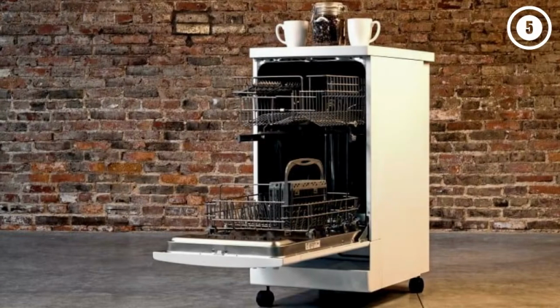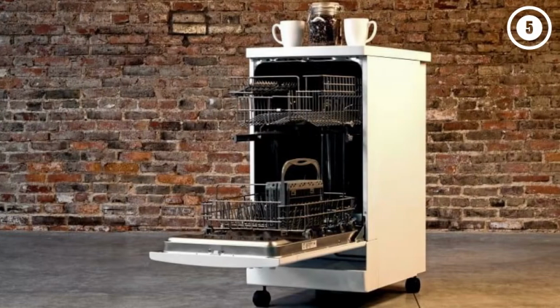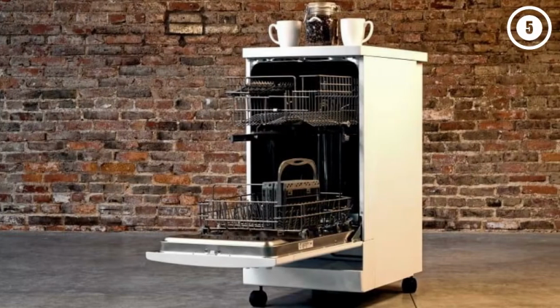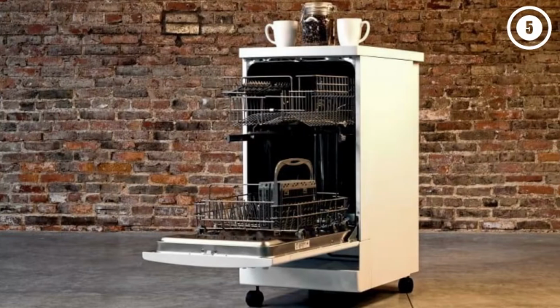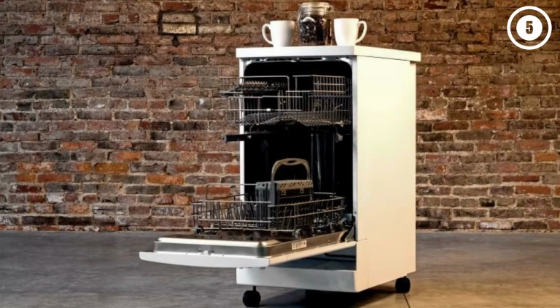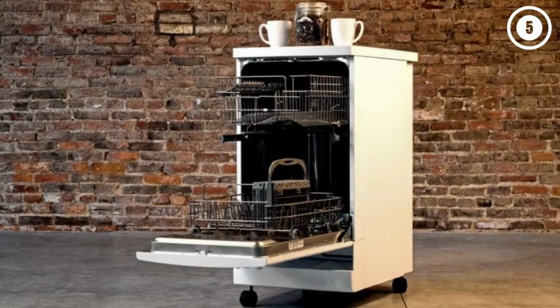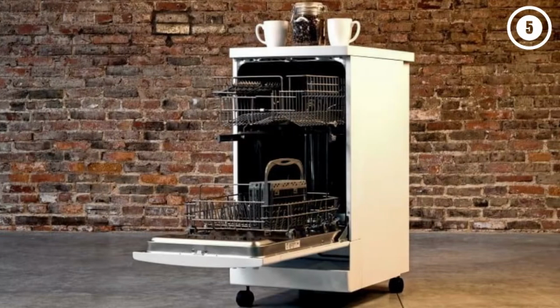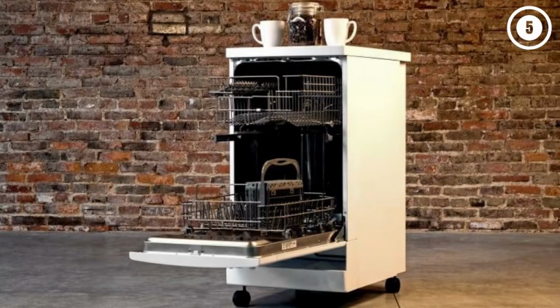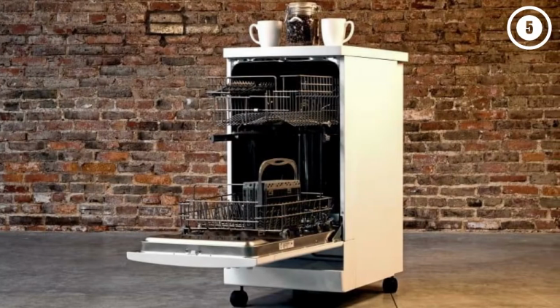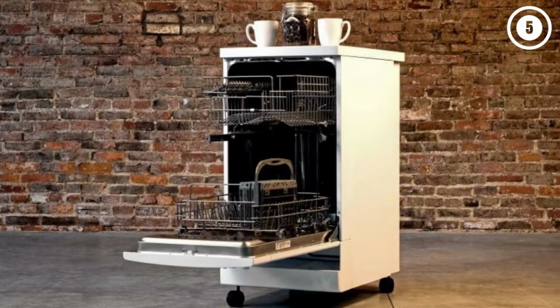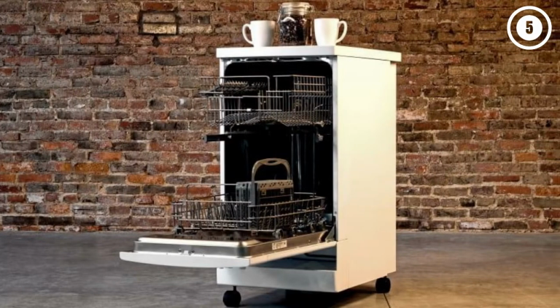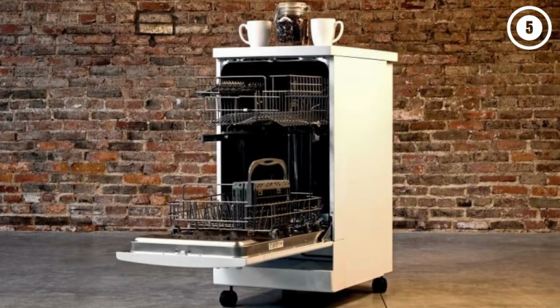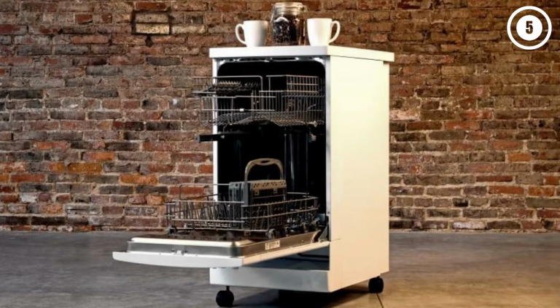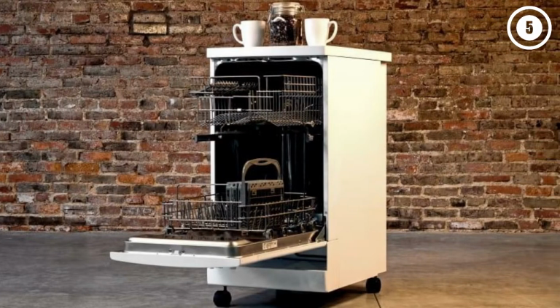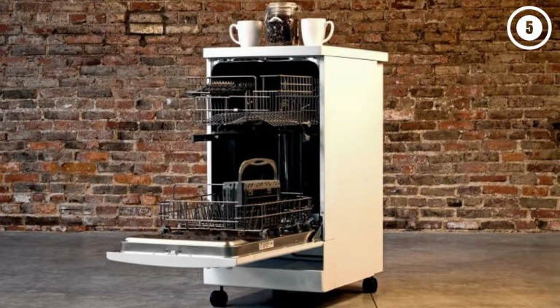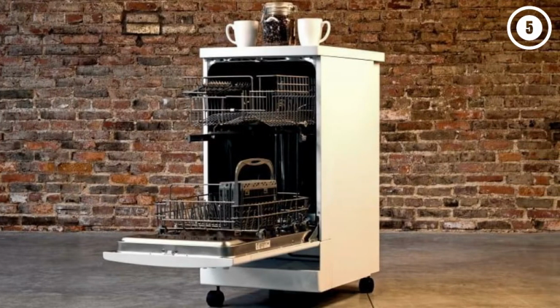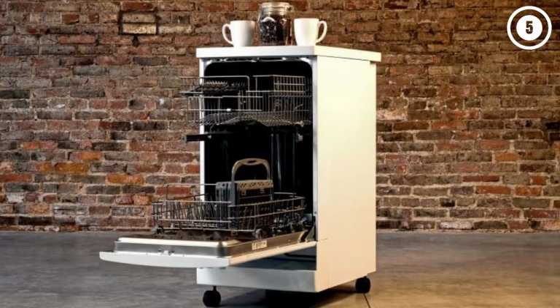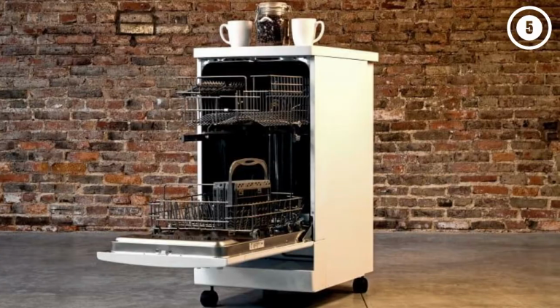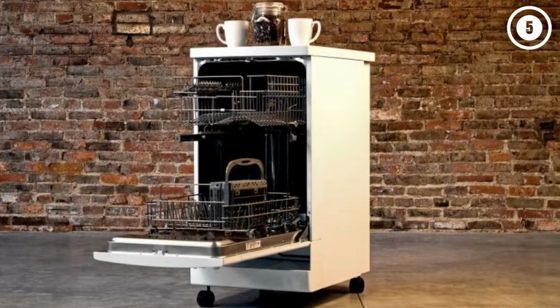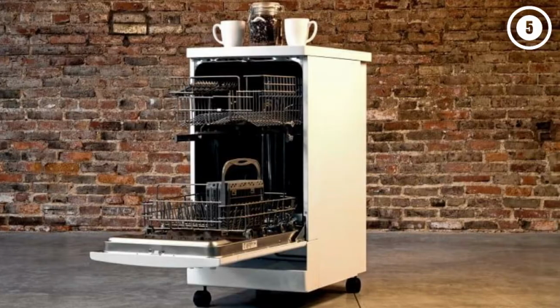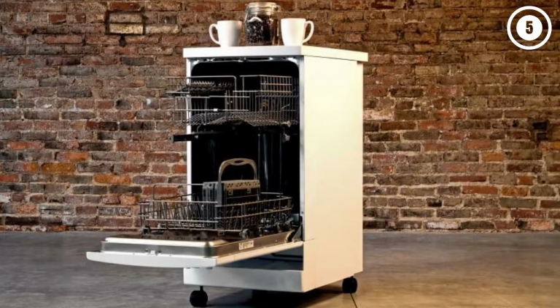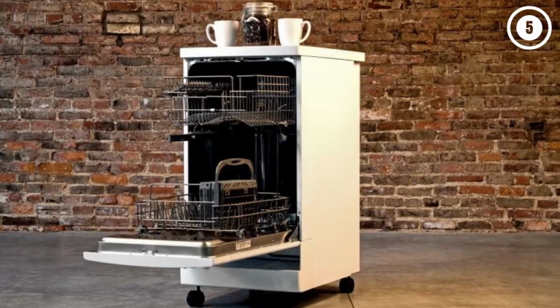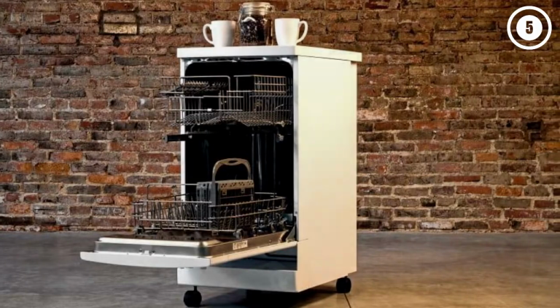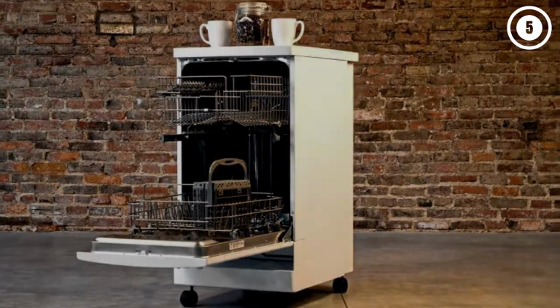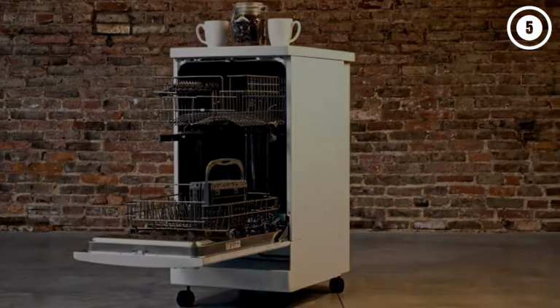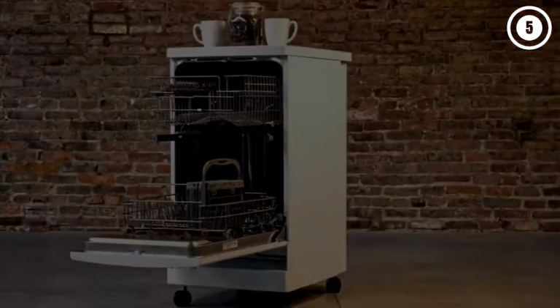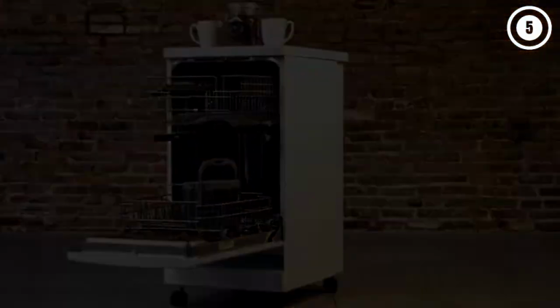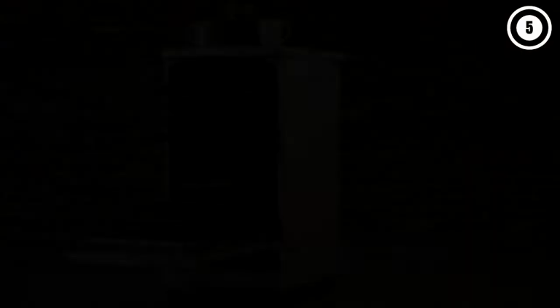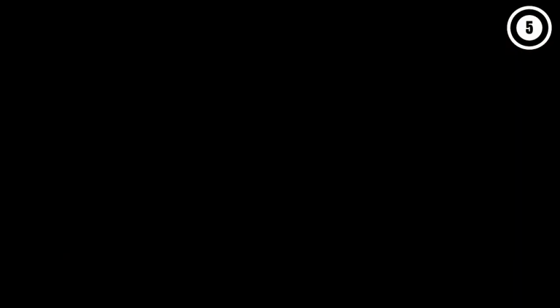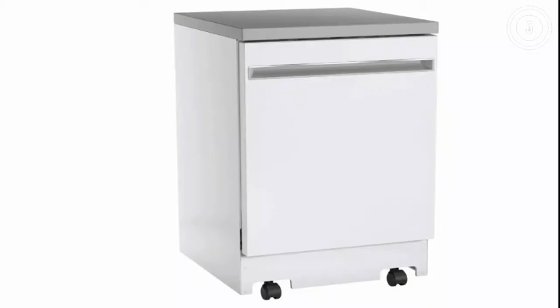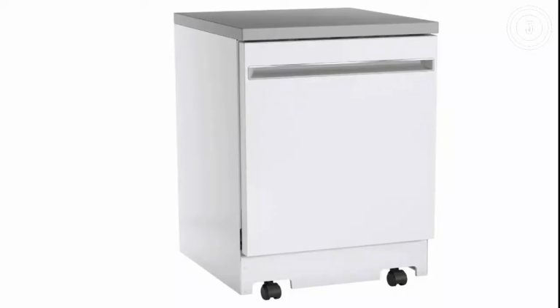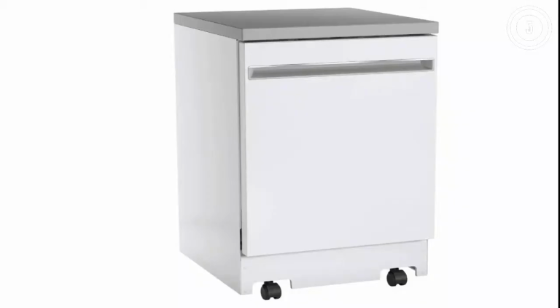Overall, it's an attractive, efficient, and low-priced option for any kitchen.